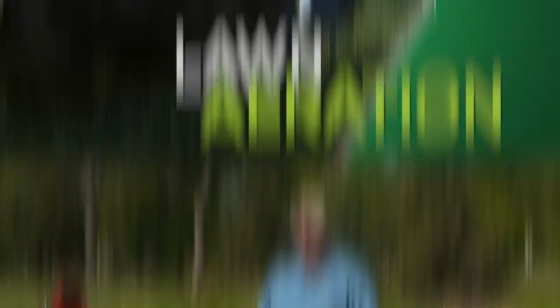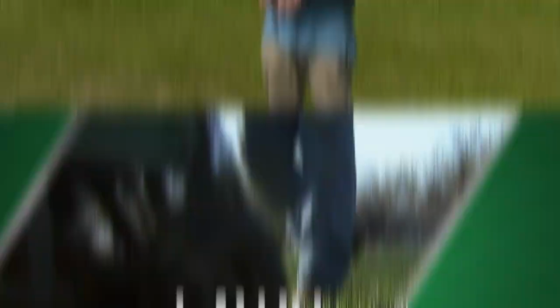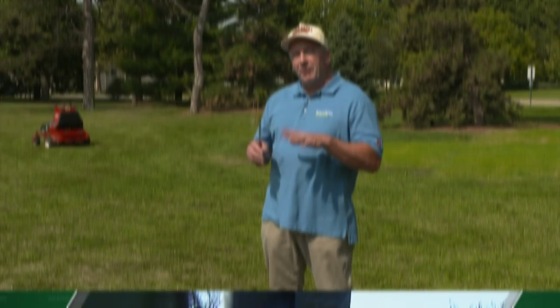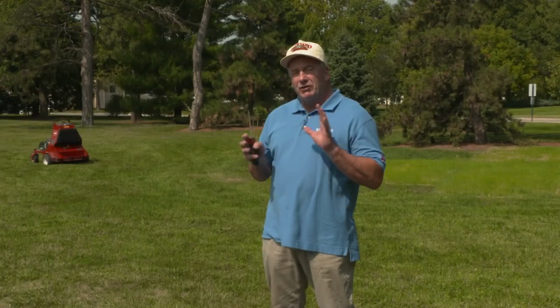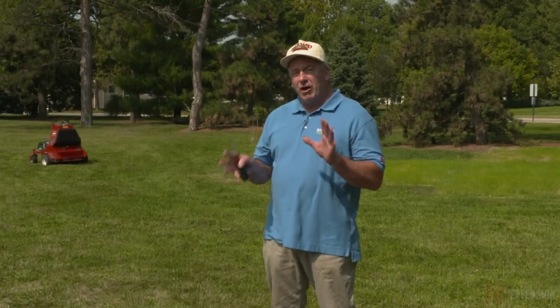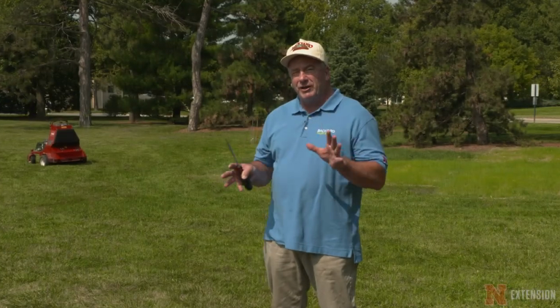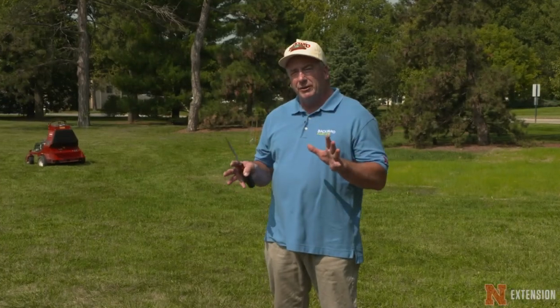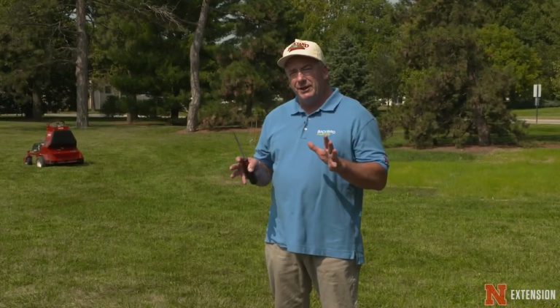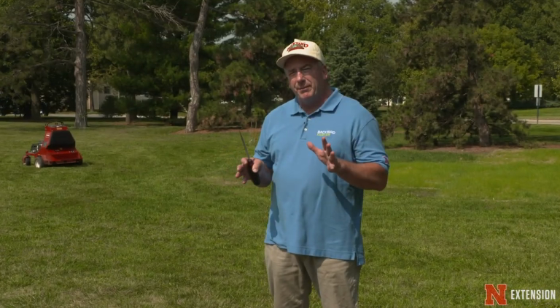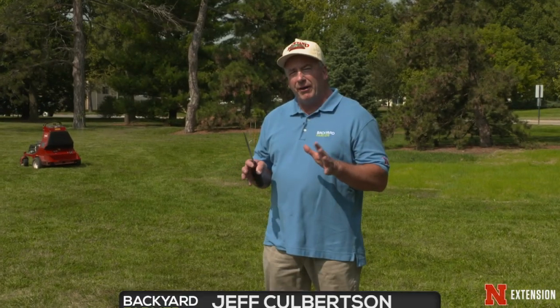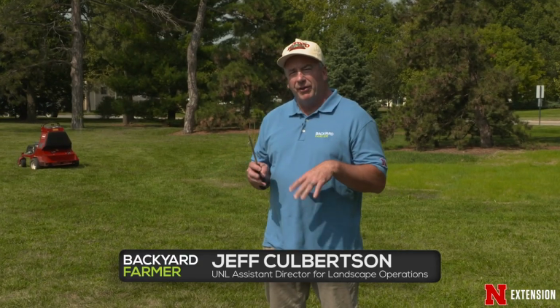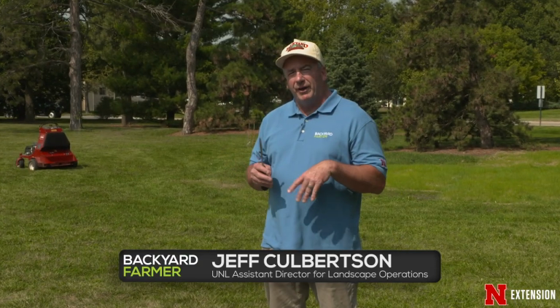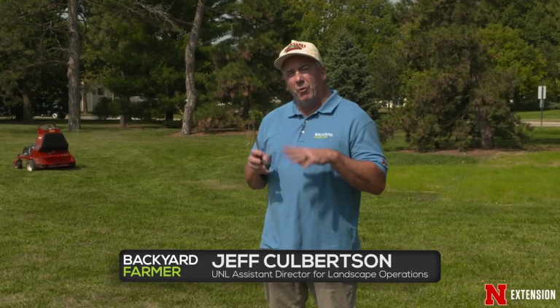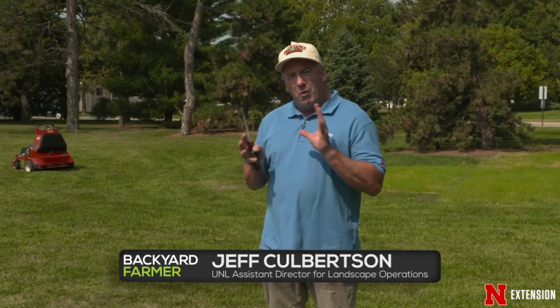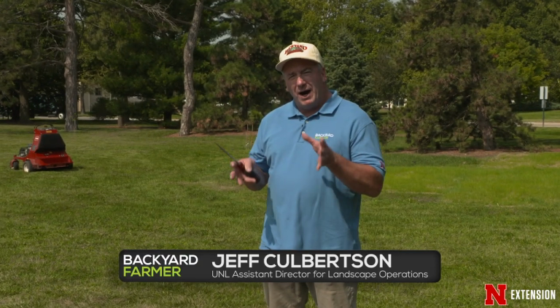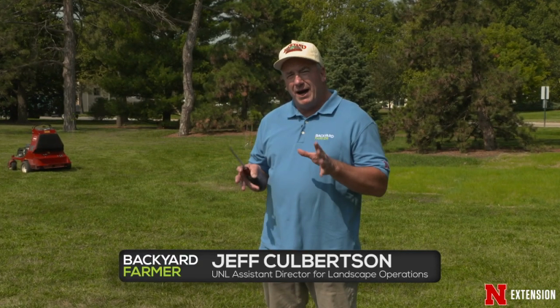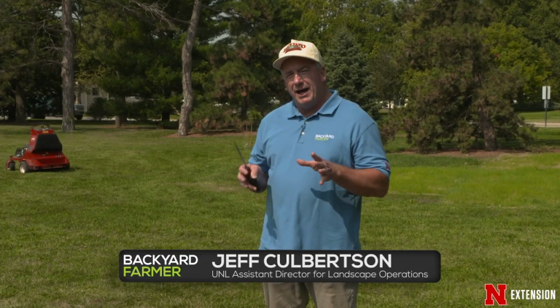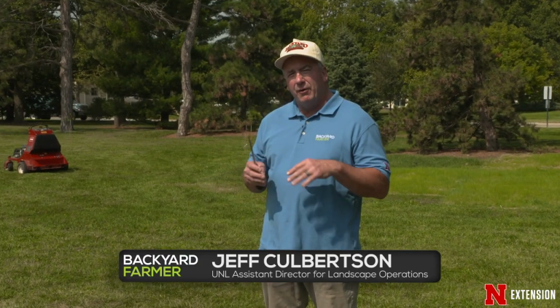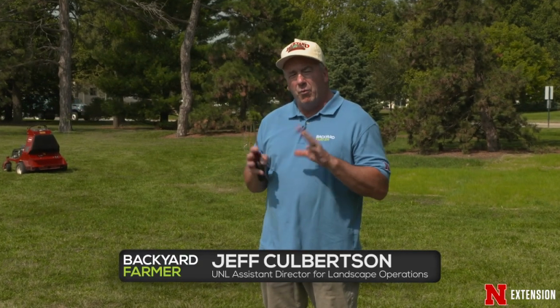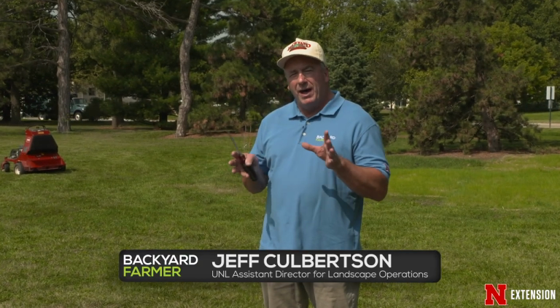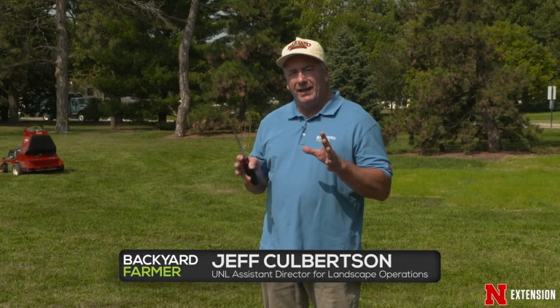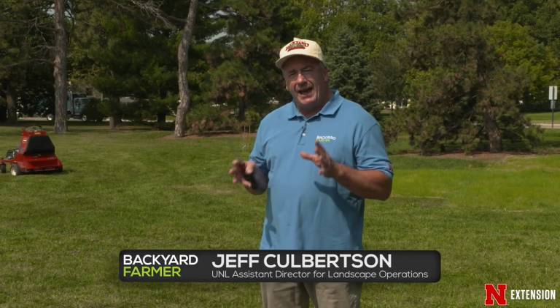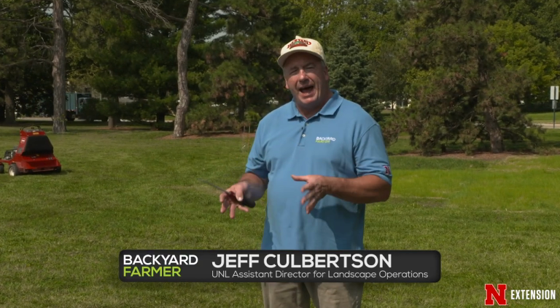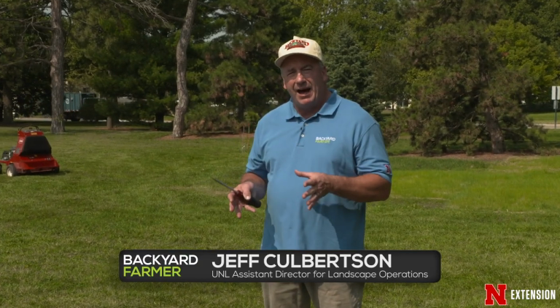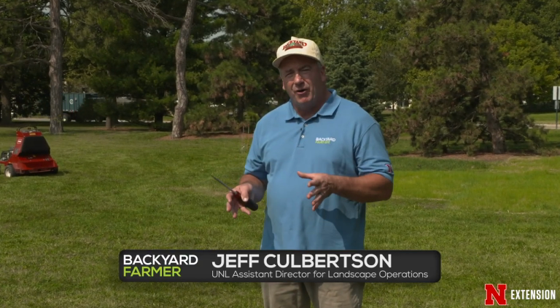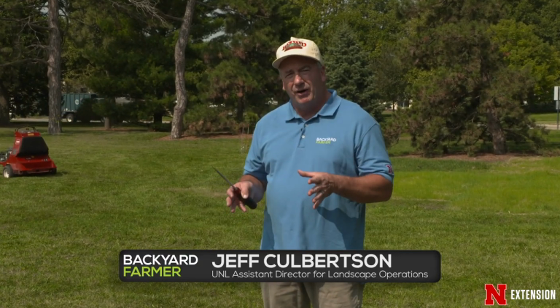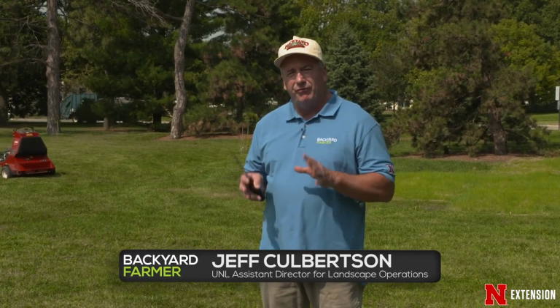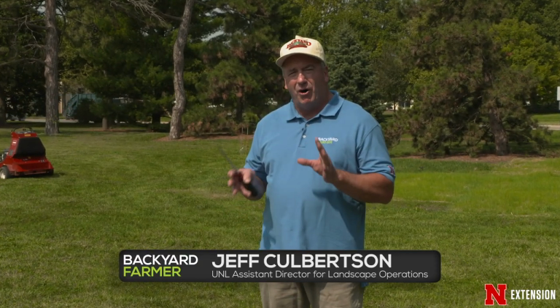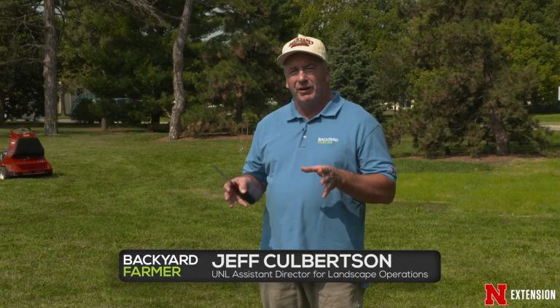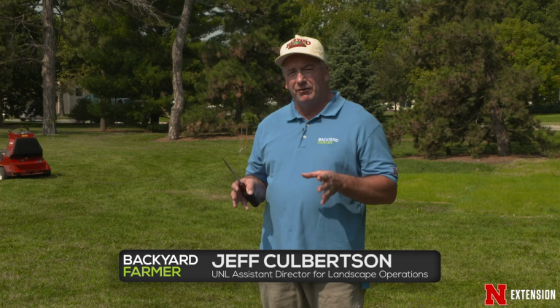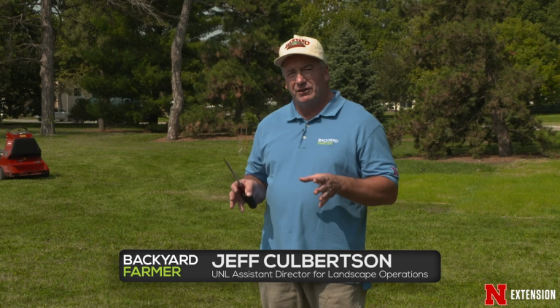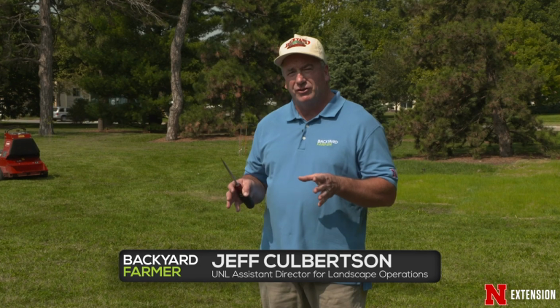I'm going to talk a little bit about the why, when, and how of fall aeration.